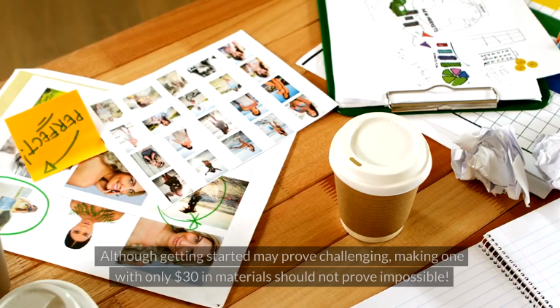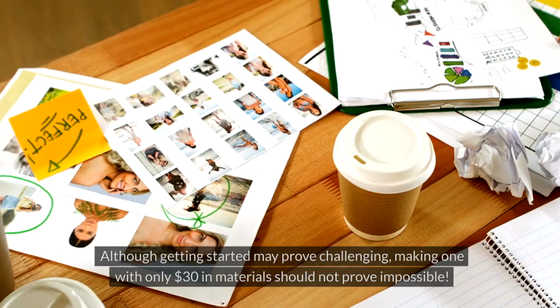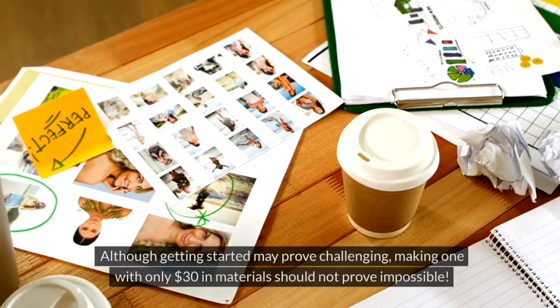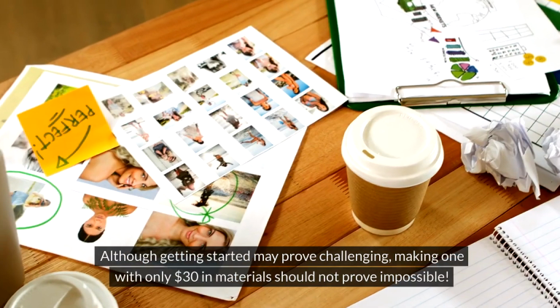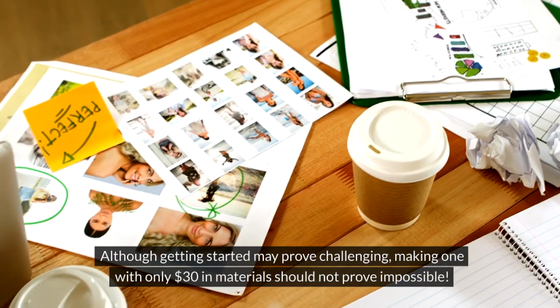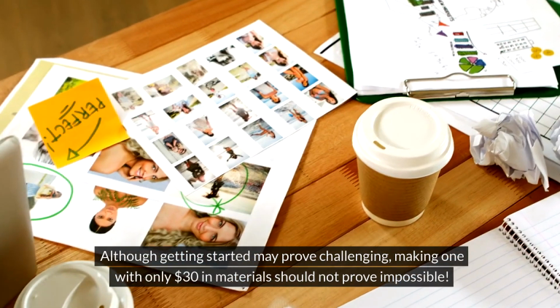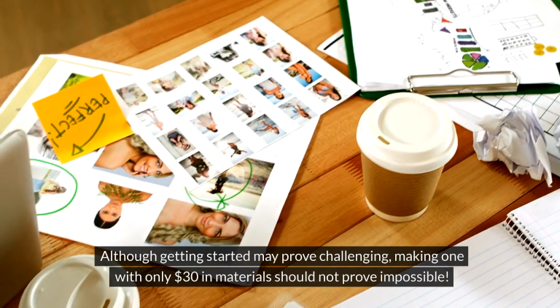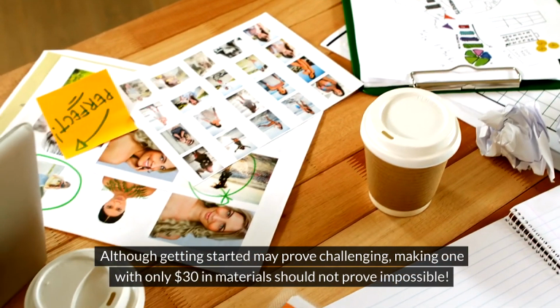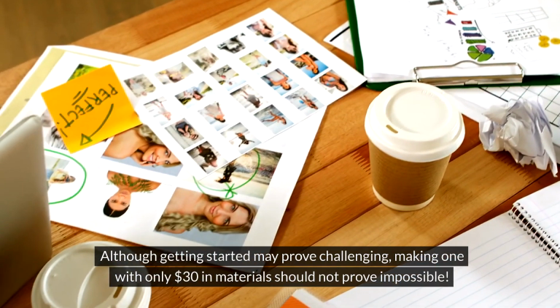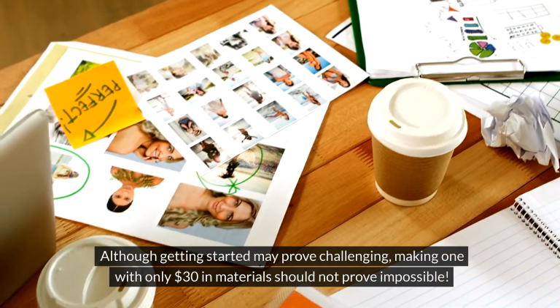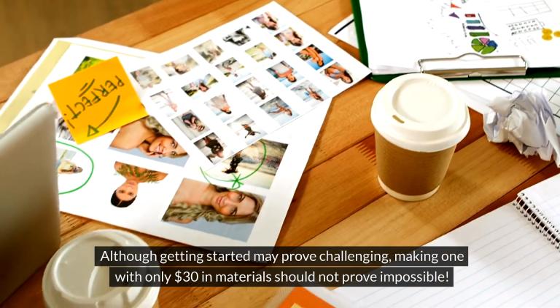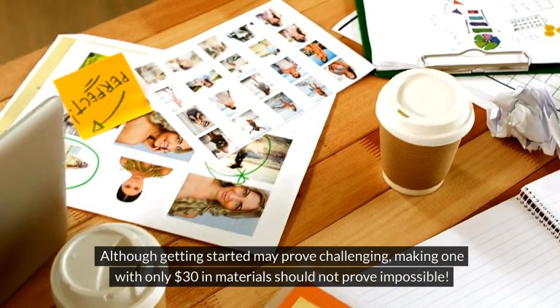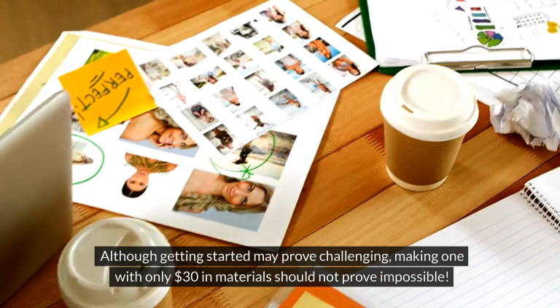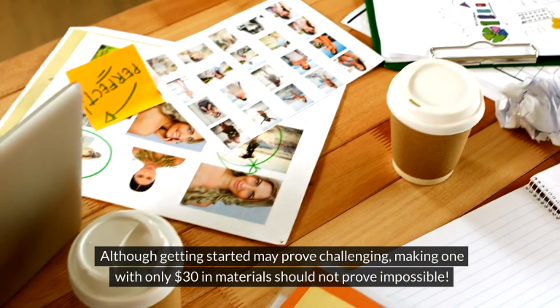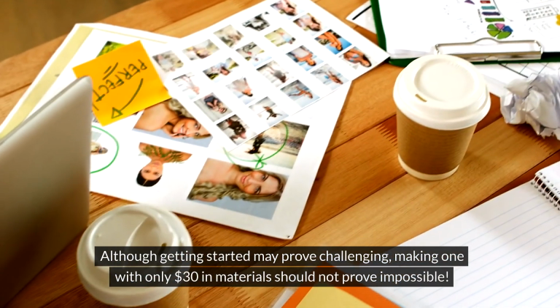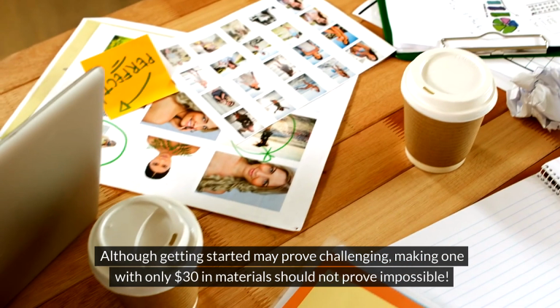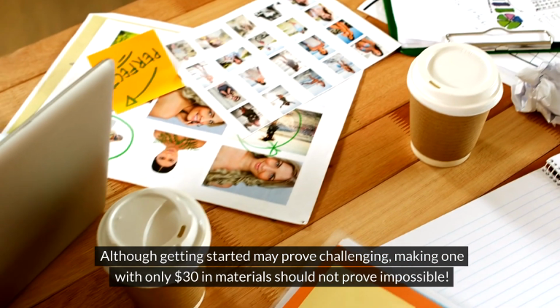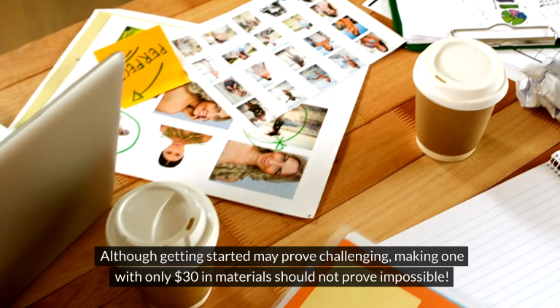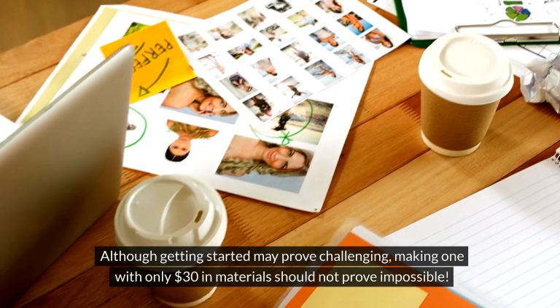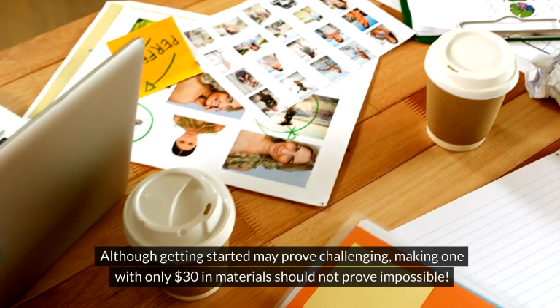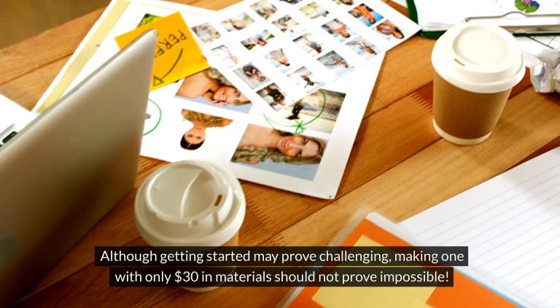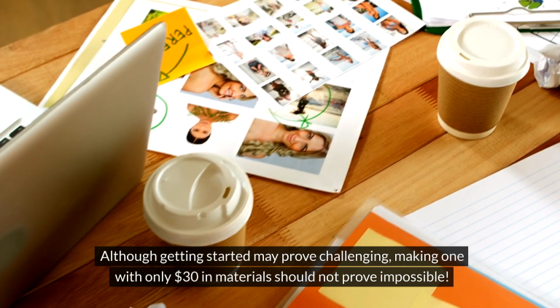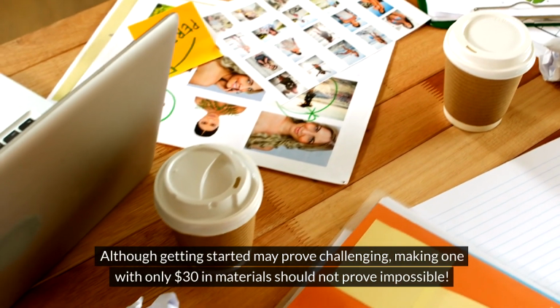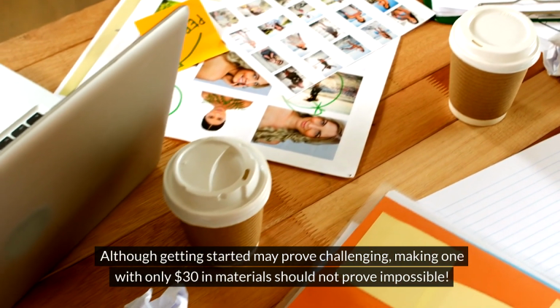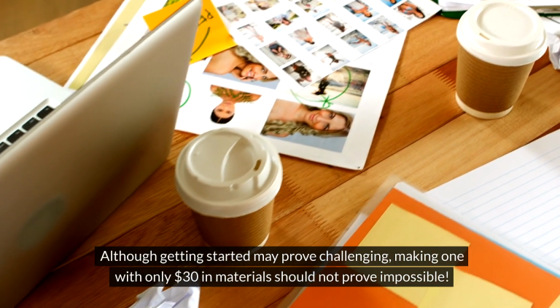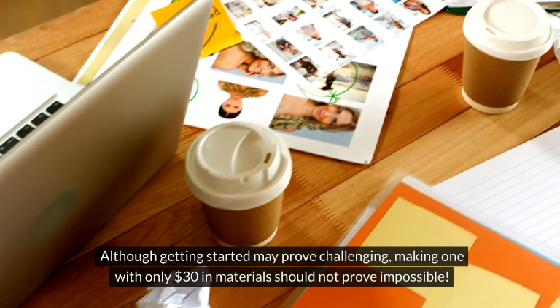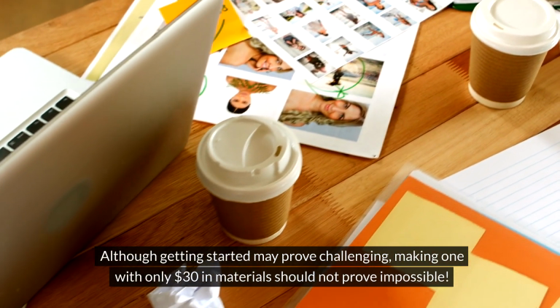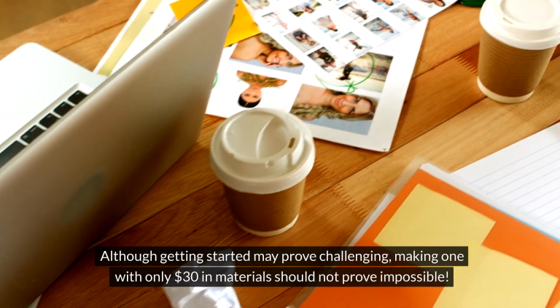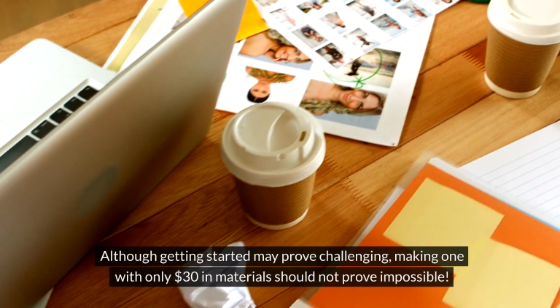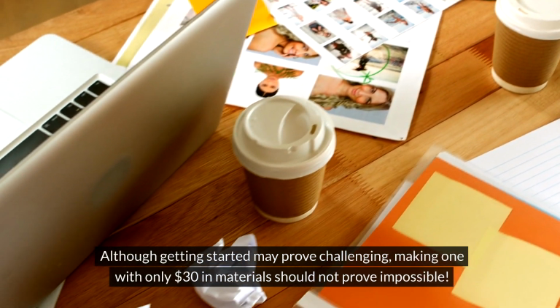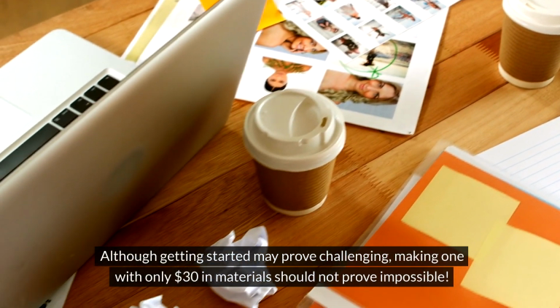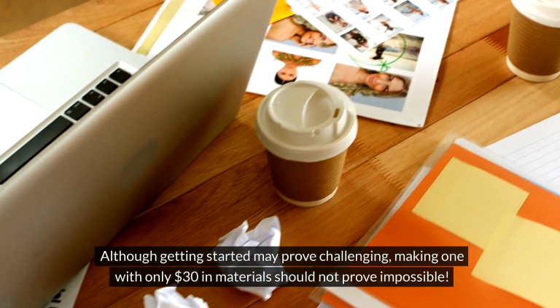Although getting started may prove challenging, making one with only $30 in materials should not prove impossible.